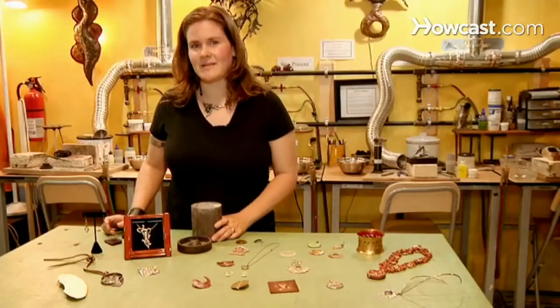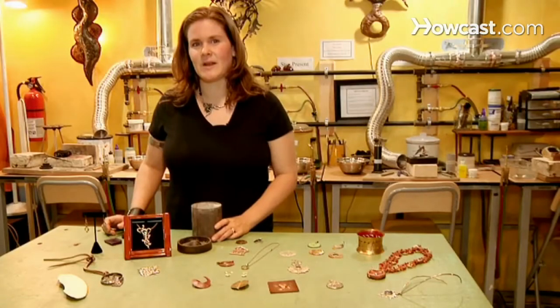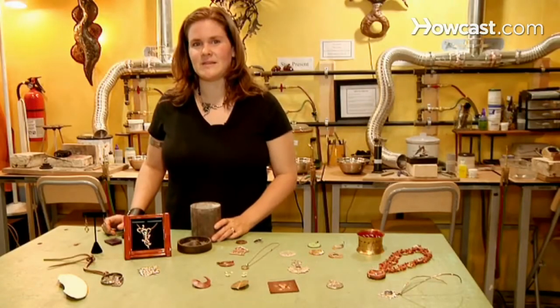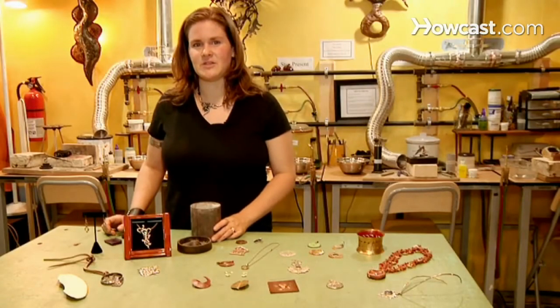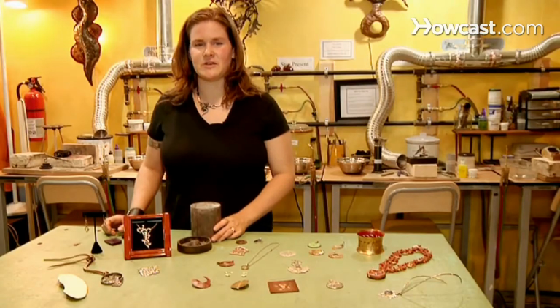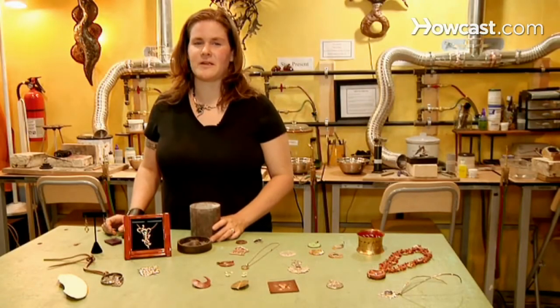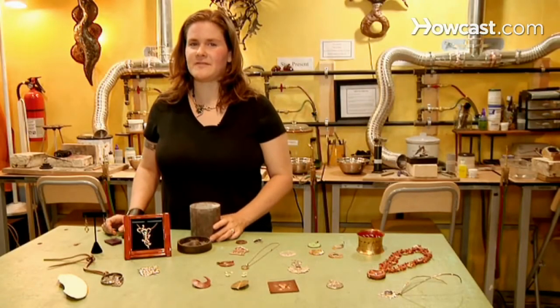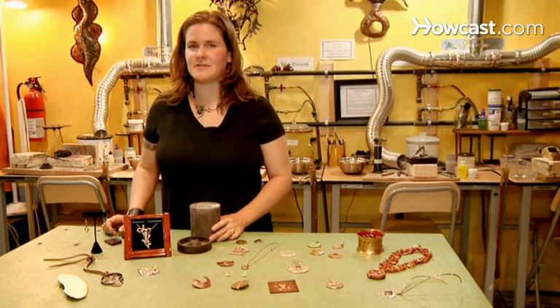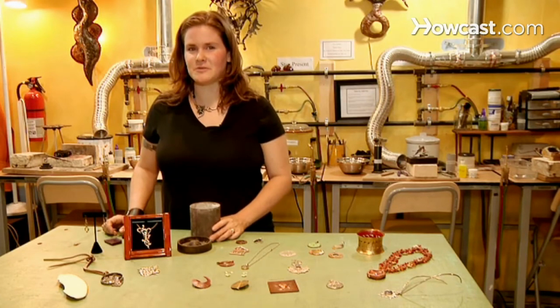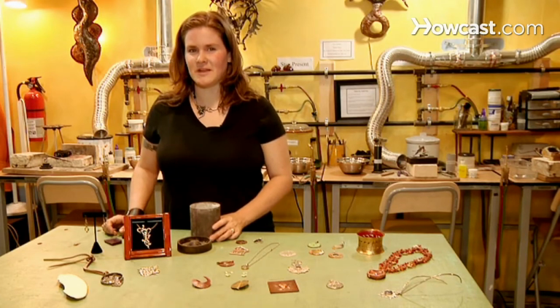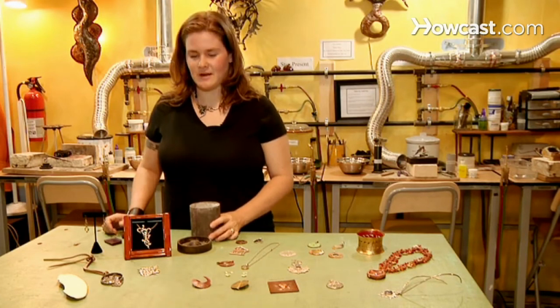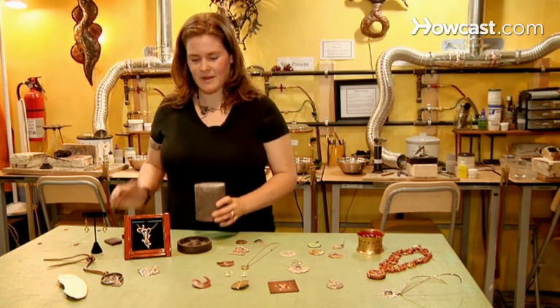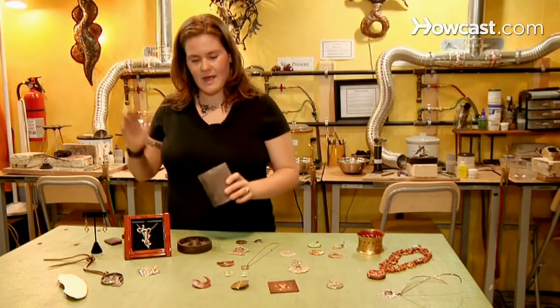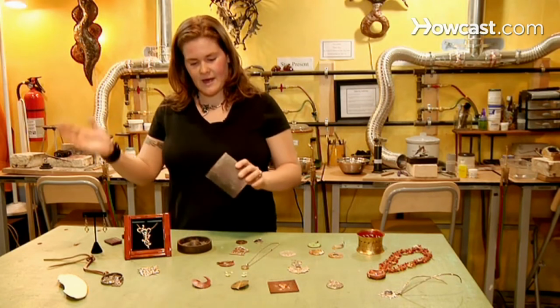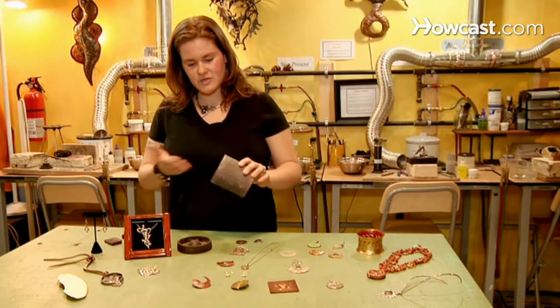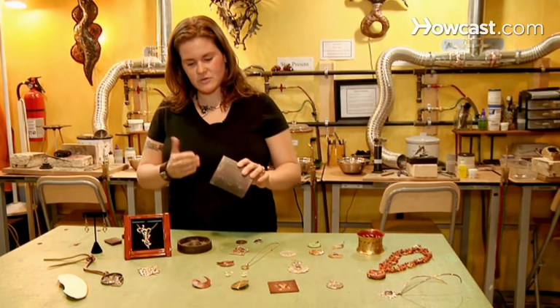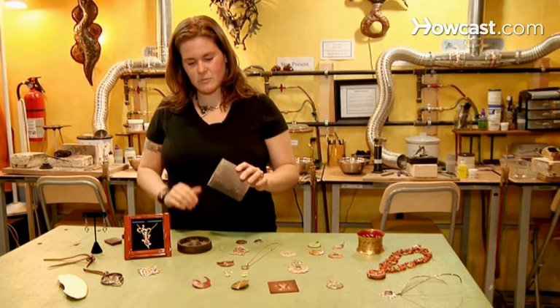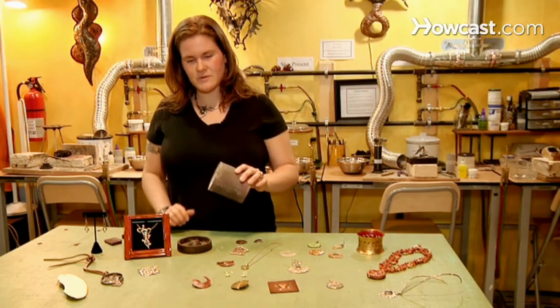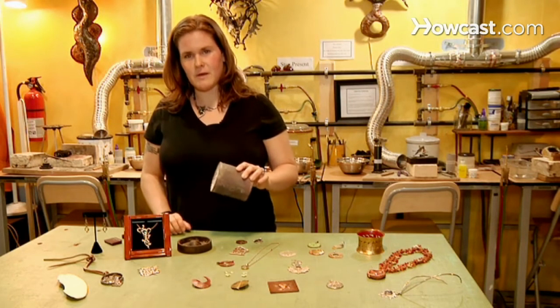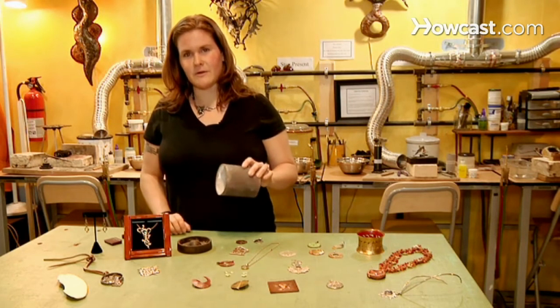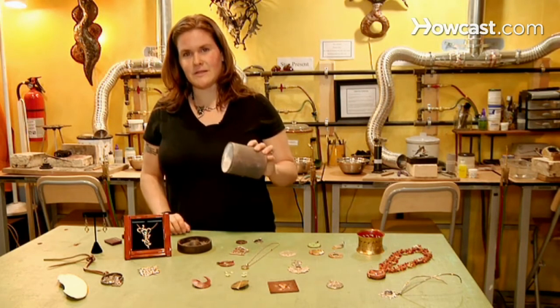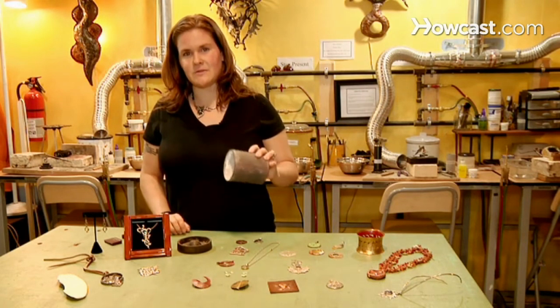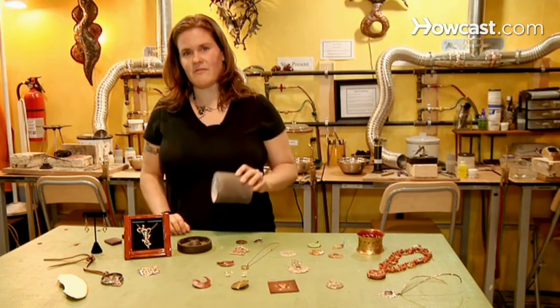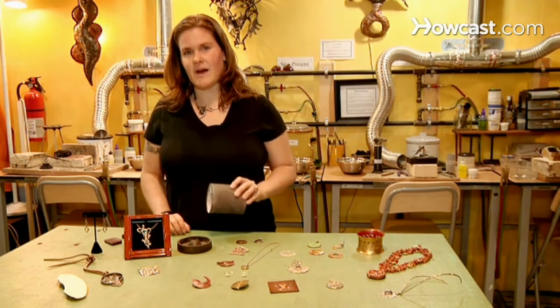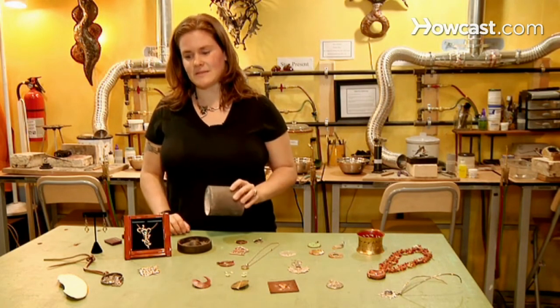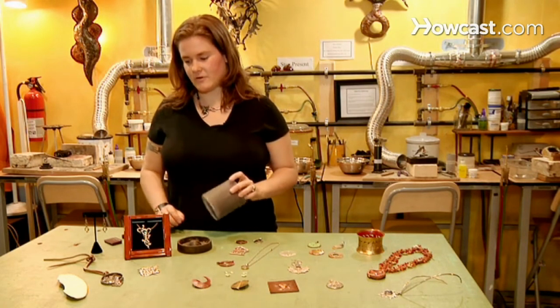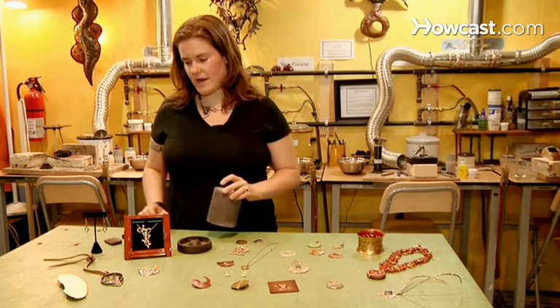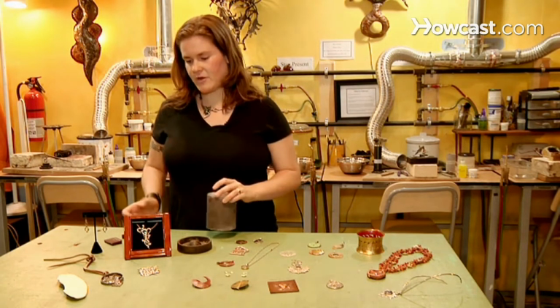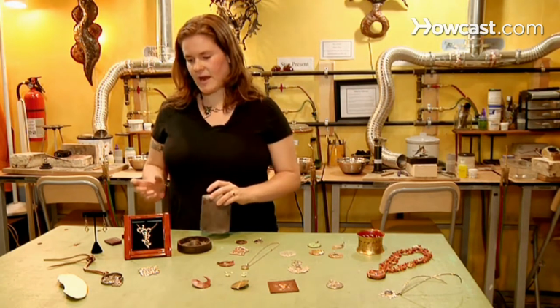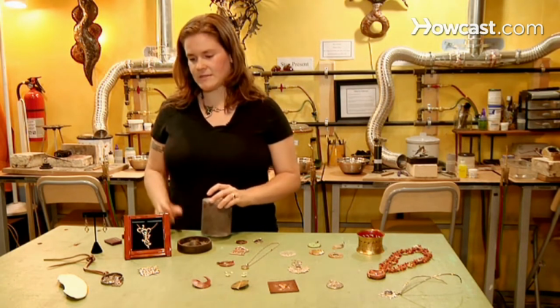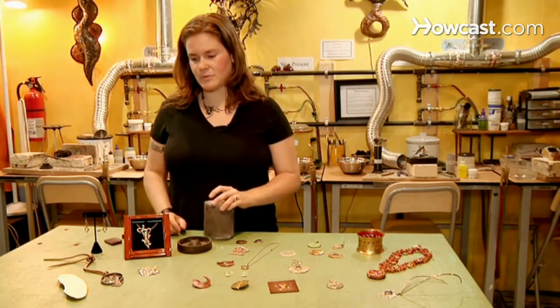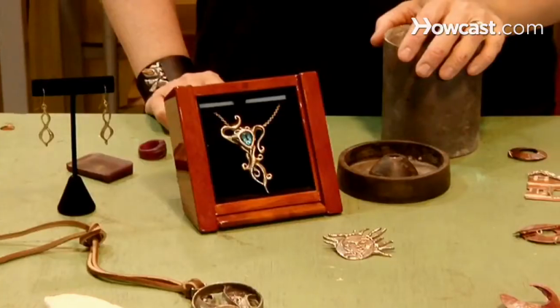That's what I teach here at Creative Side Jewelry Academy — how to shoot molten metal into that flask and create your cast piece.